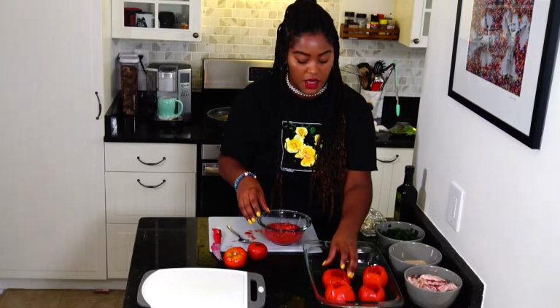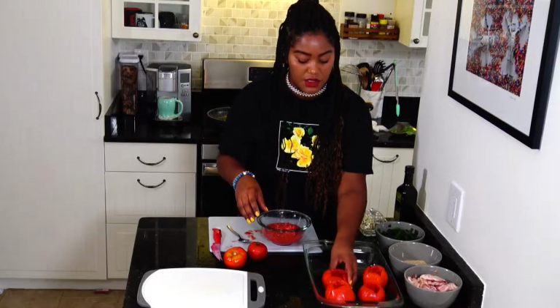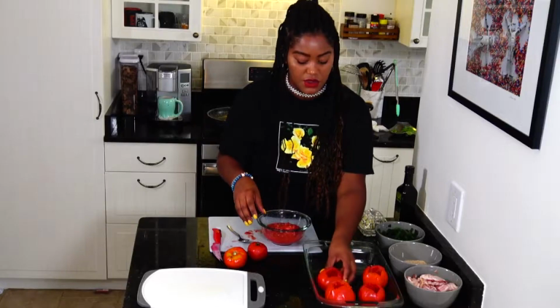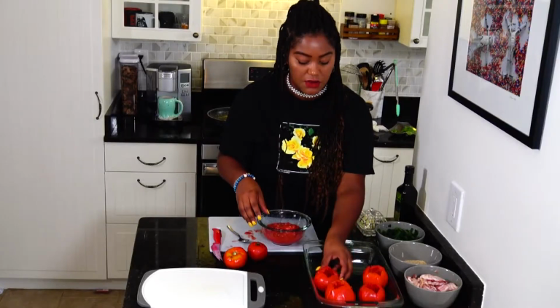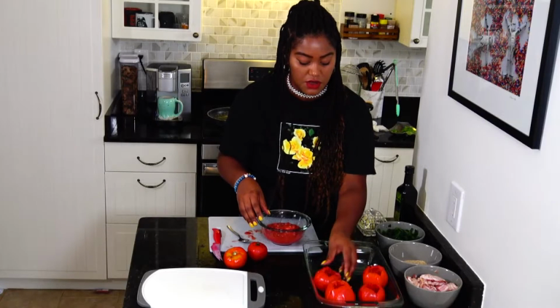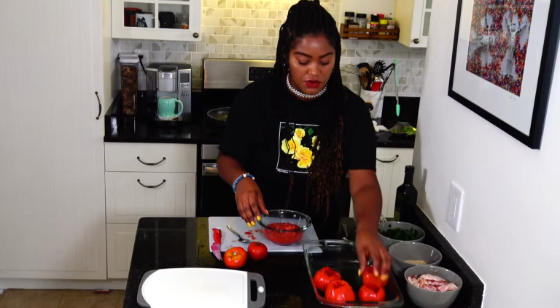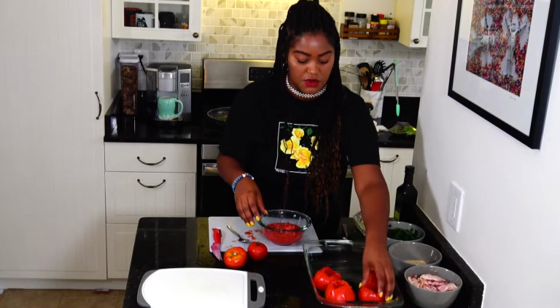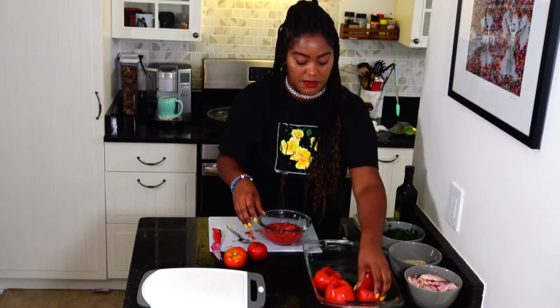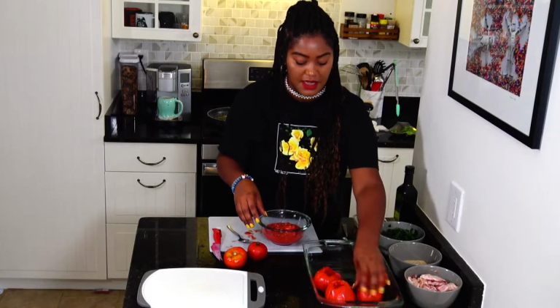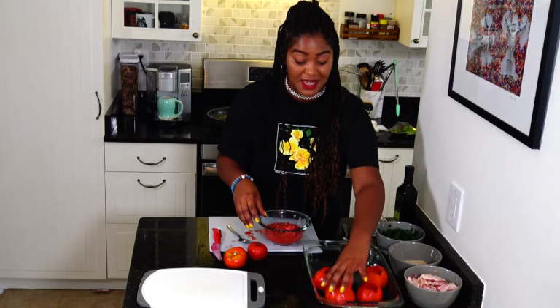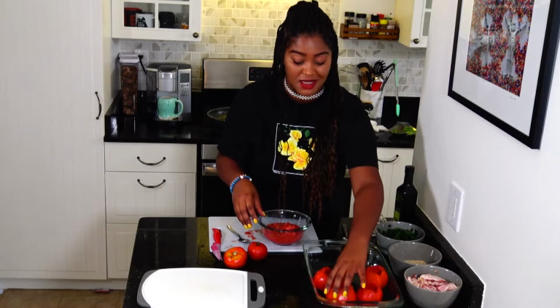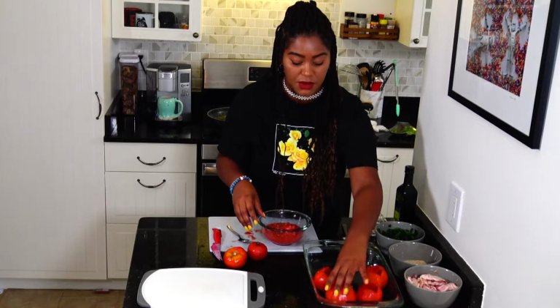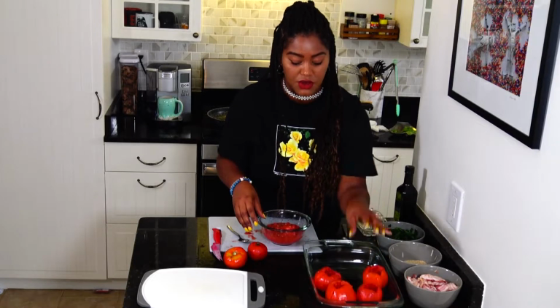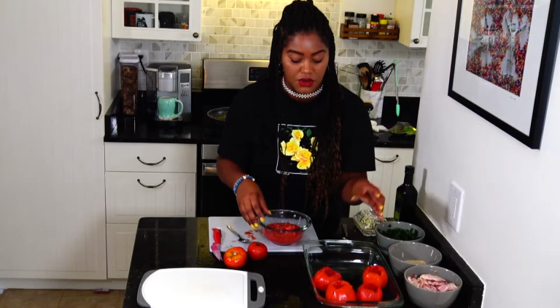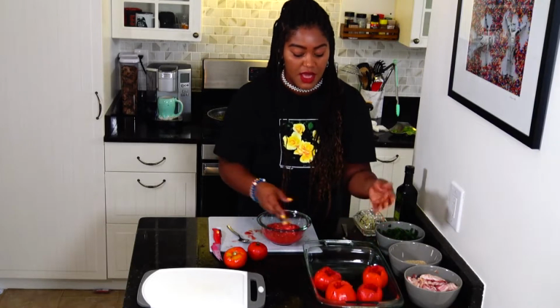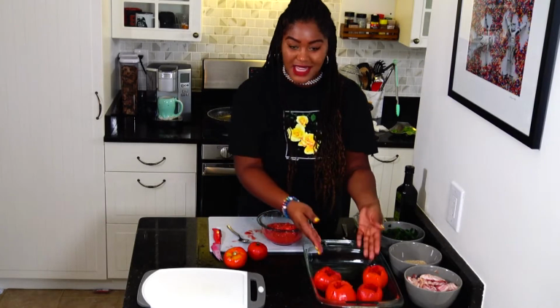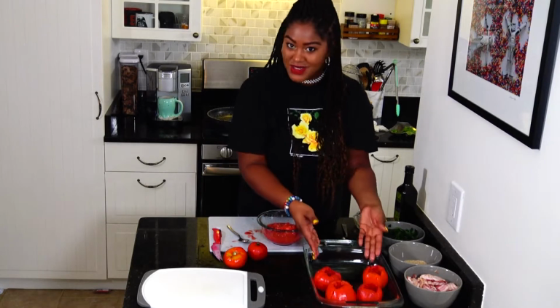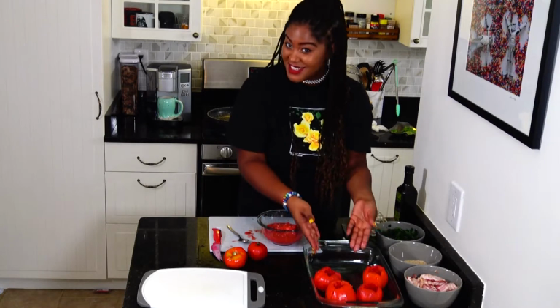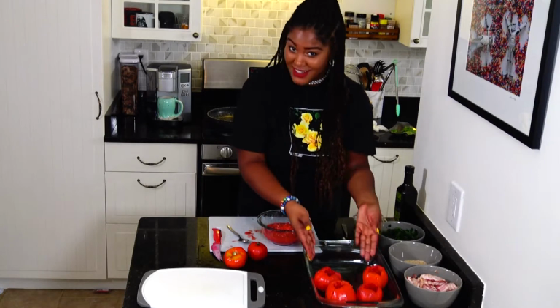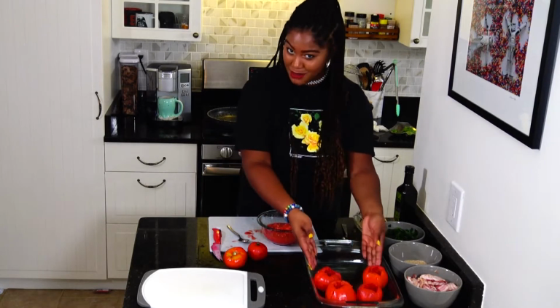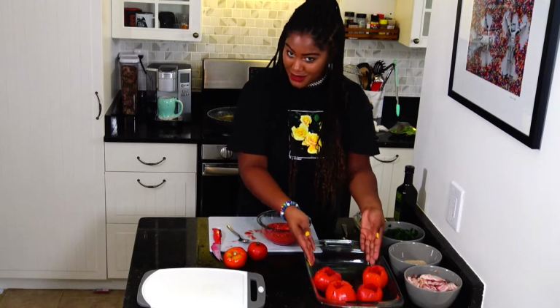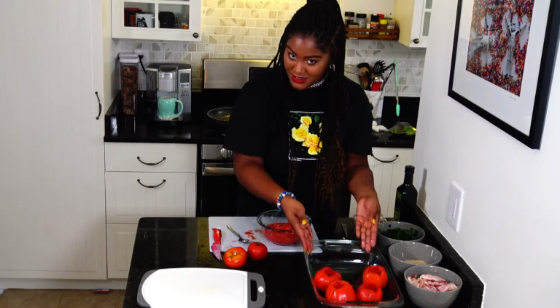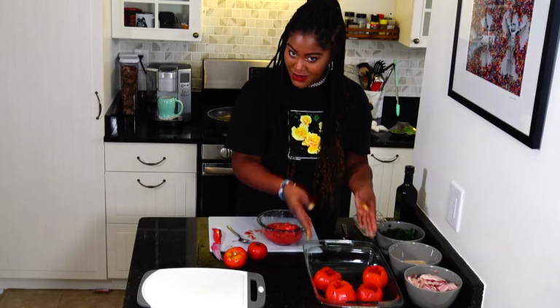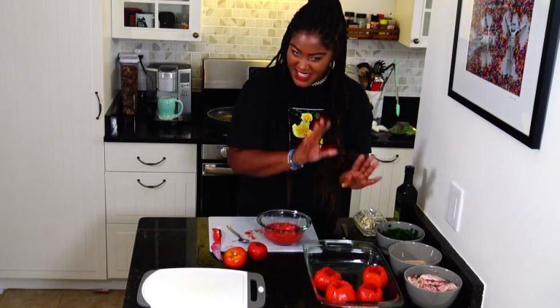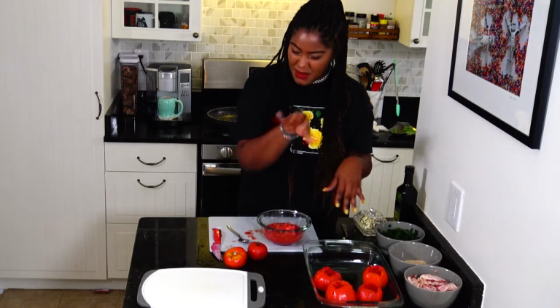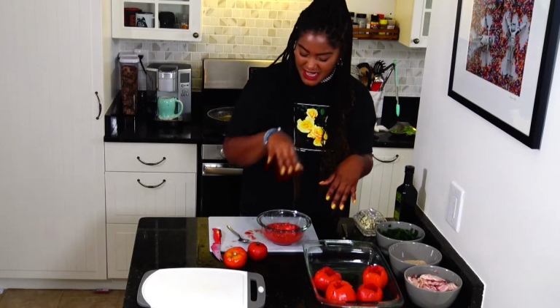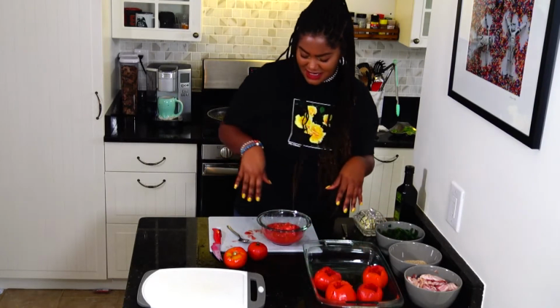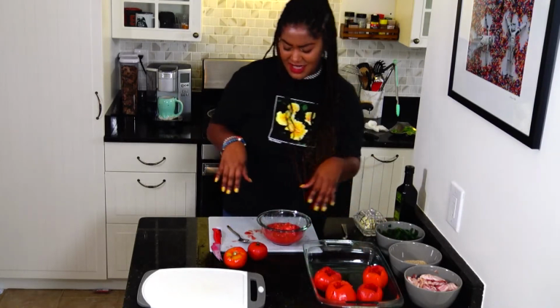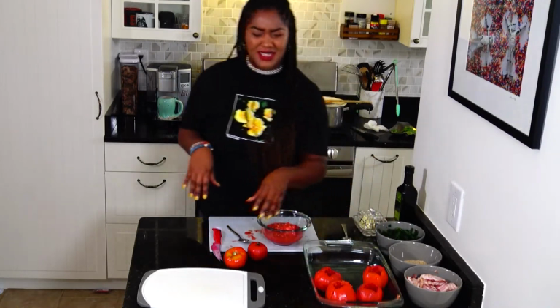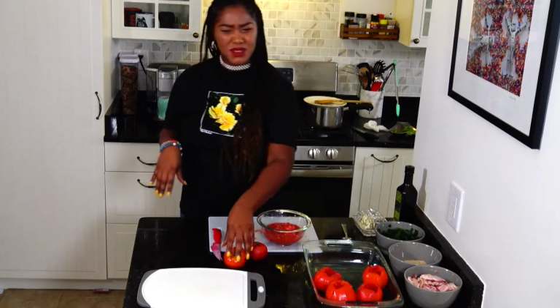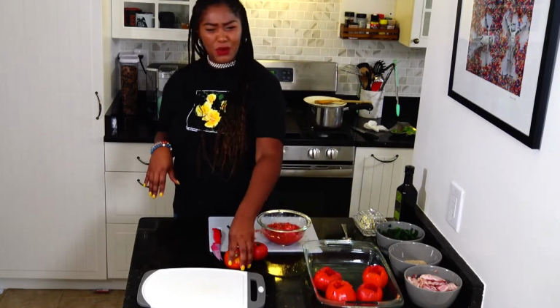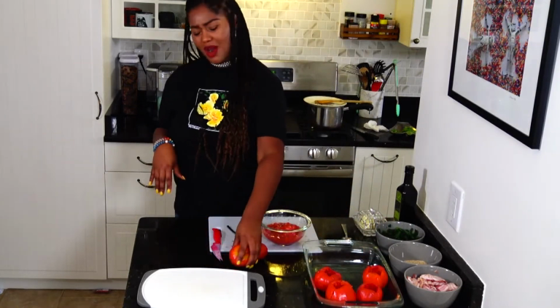Also, if your tomatoes seem like they can't stand up on their own, that's what these lovely little borders are for. Leave them up against it — they need some support.